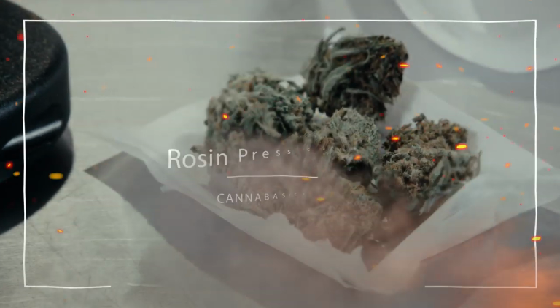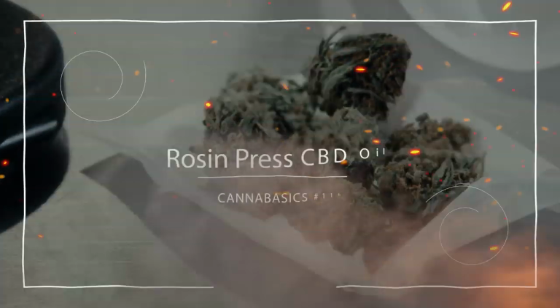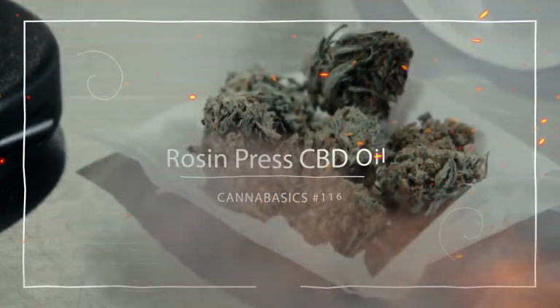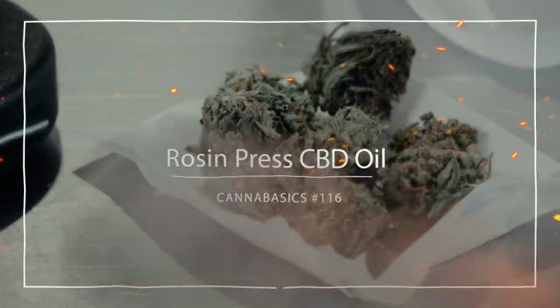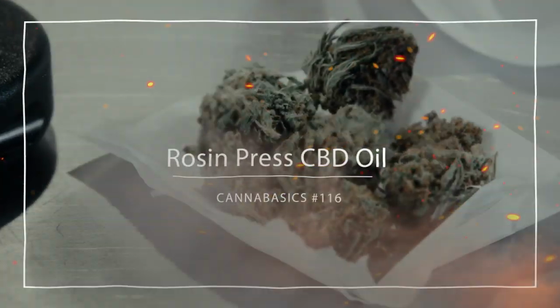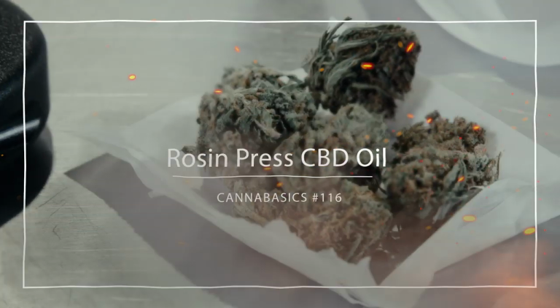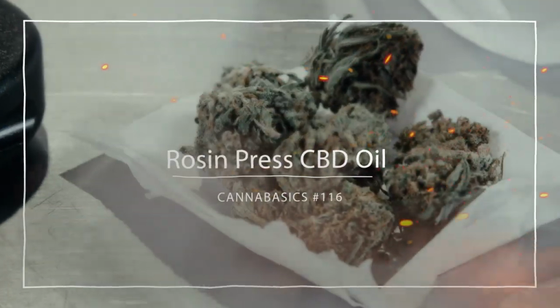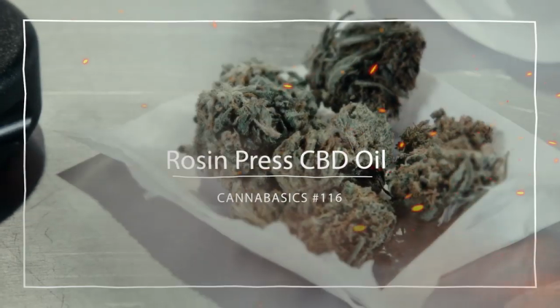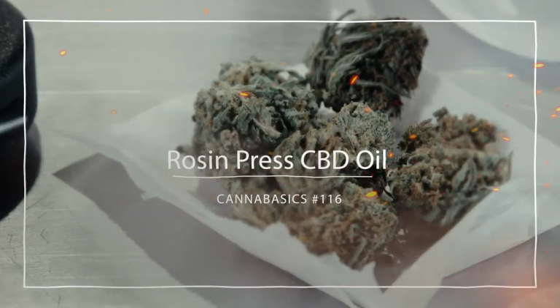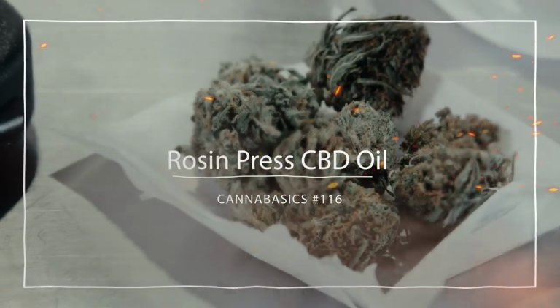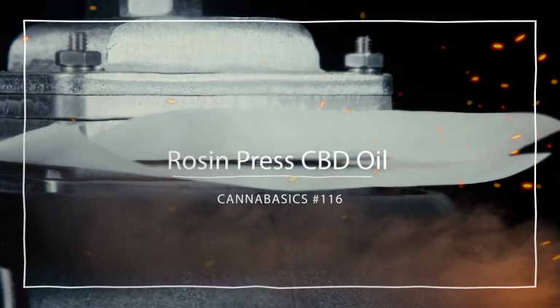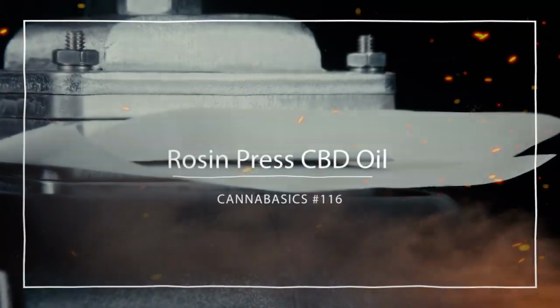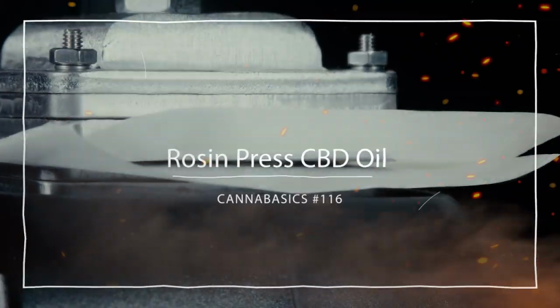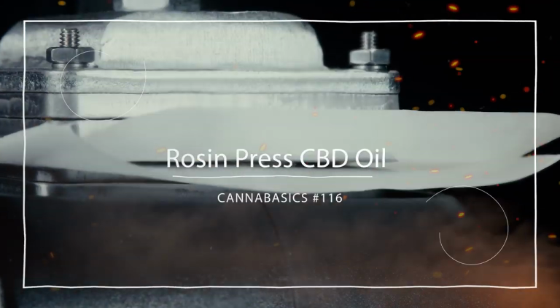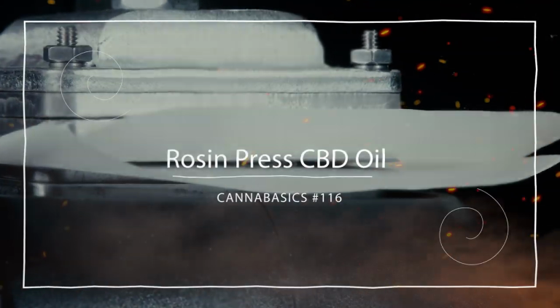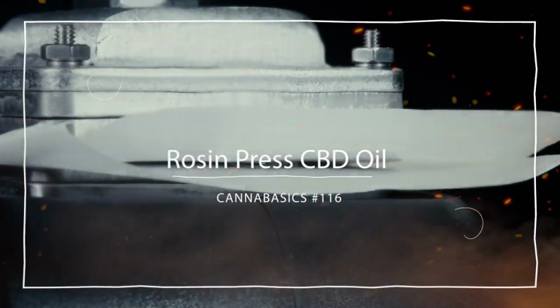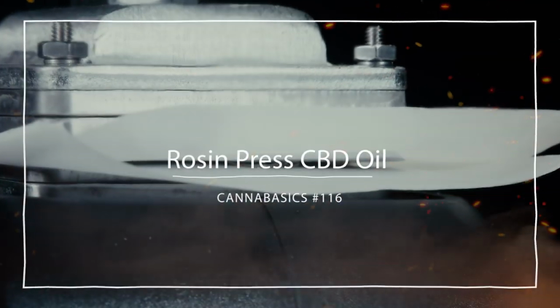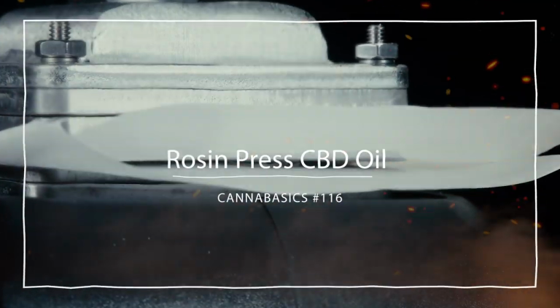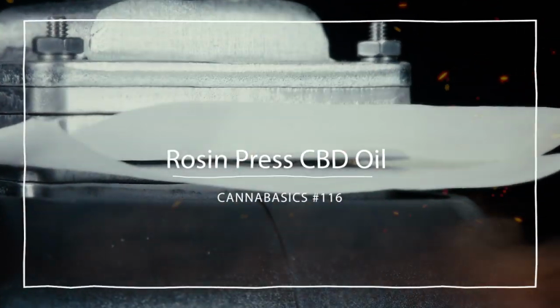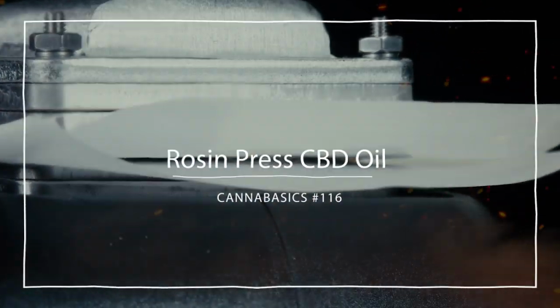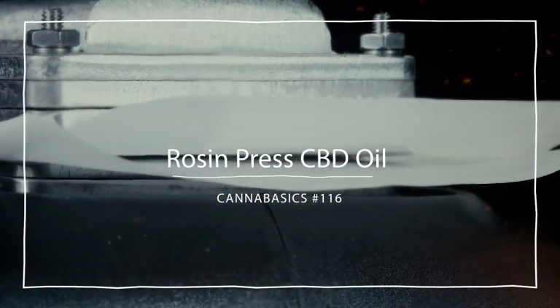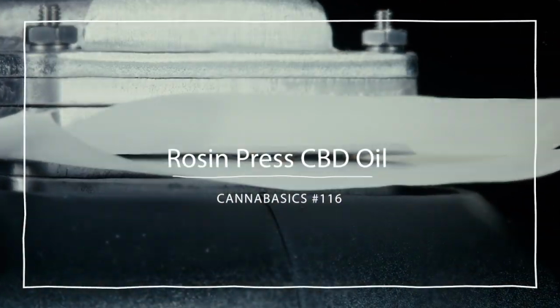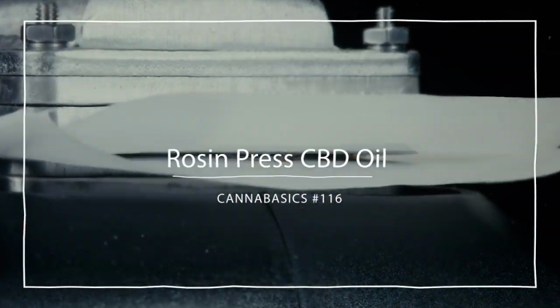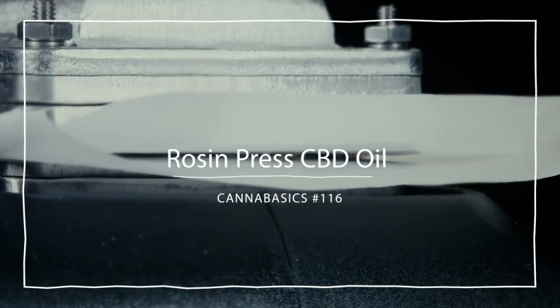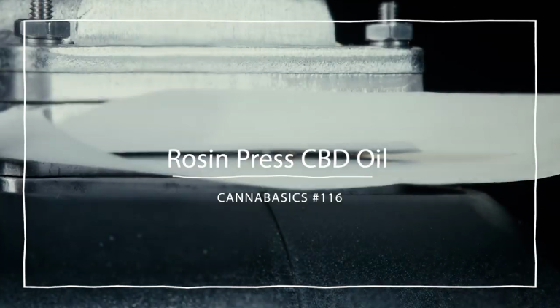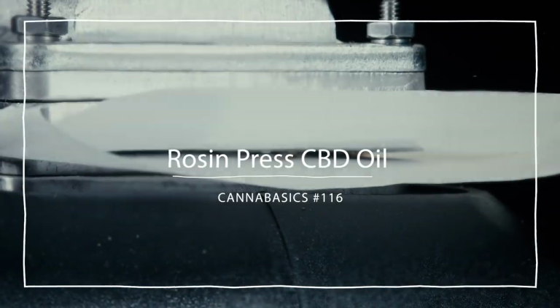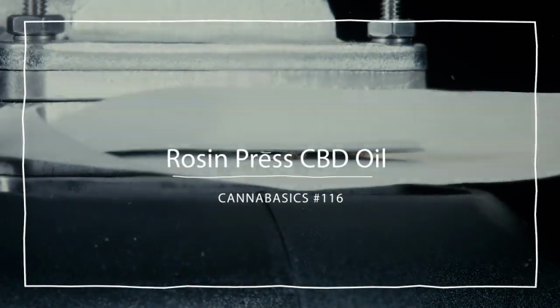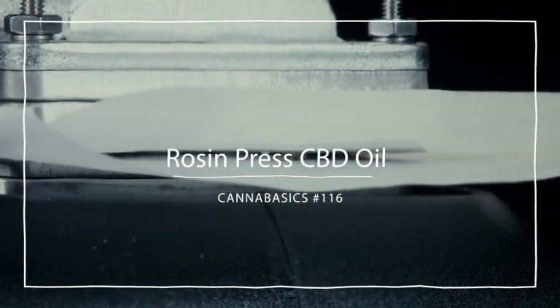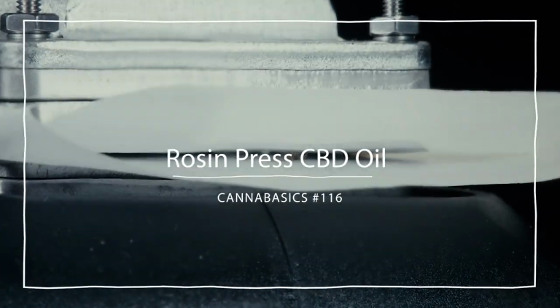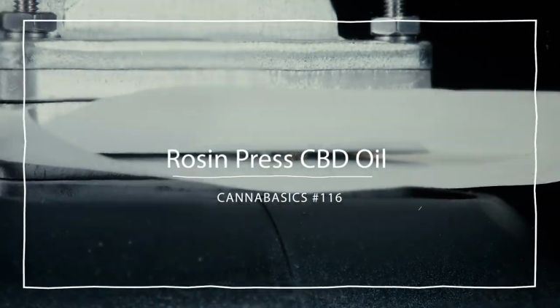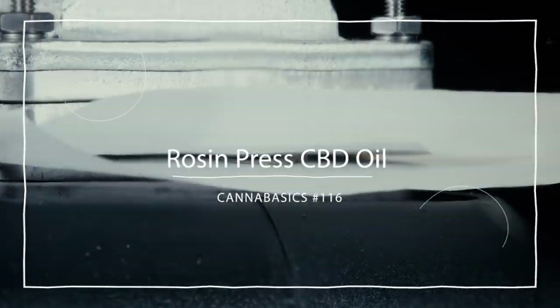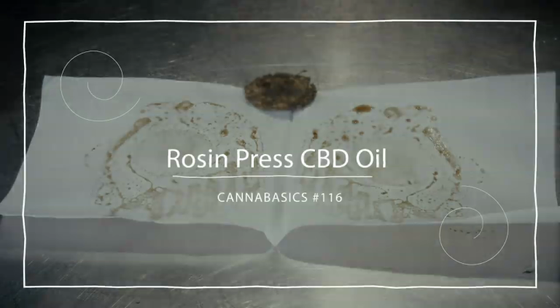Hey it's Matt at RuffHouse Studios and welcome to Canada Basics. Today we're going to make CBD oil using a rosin press.